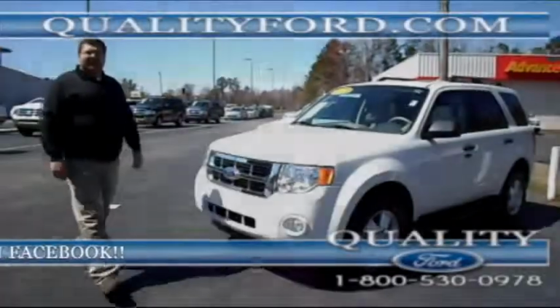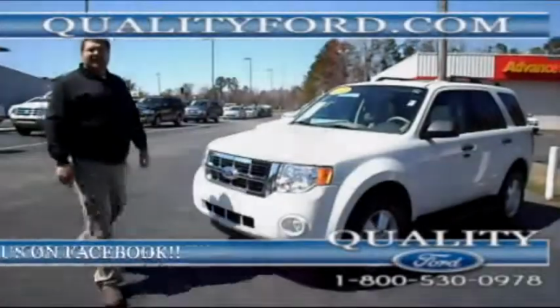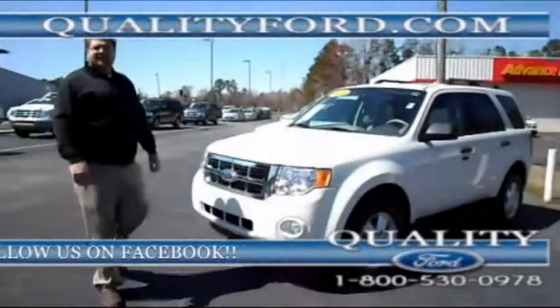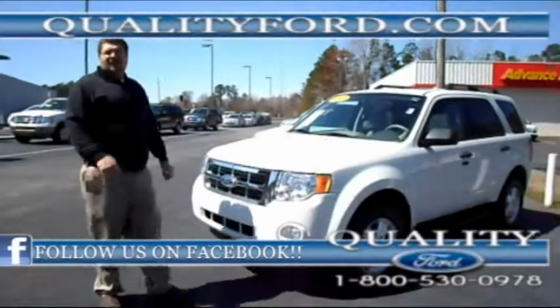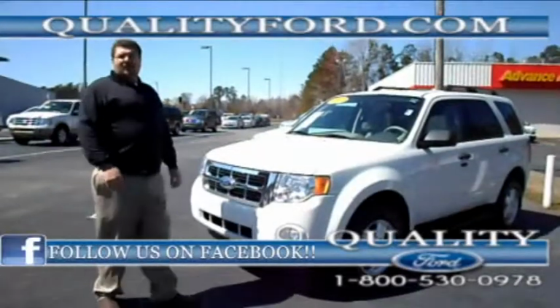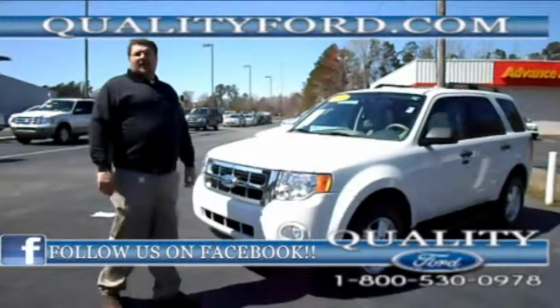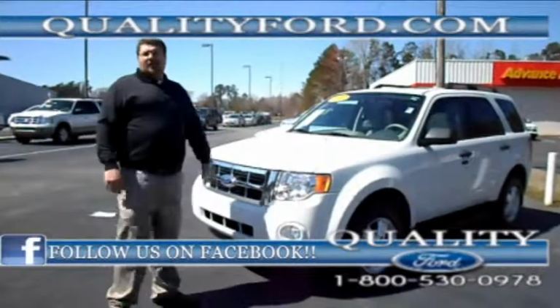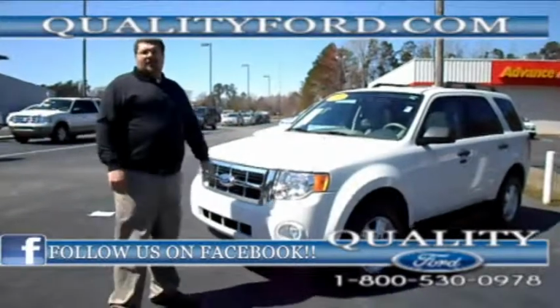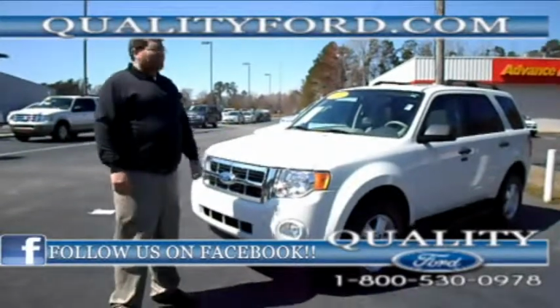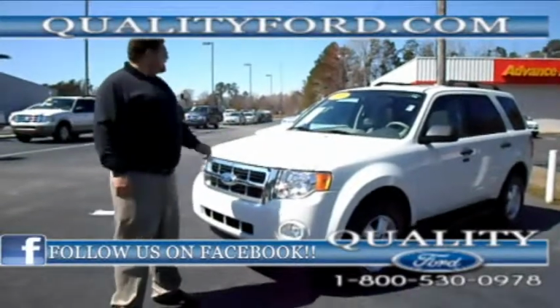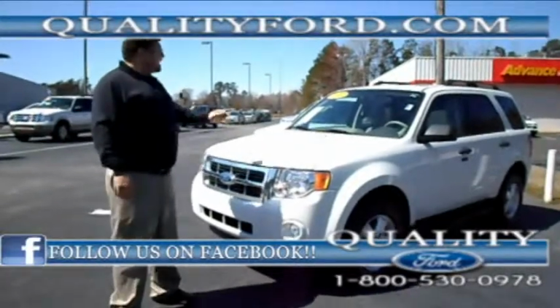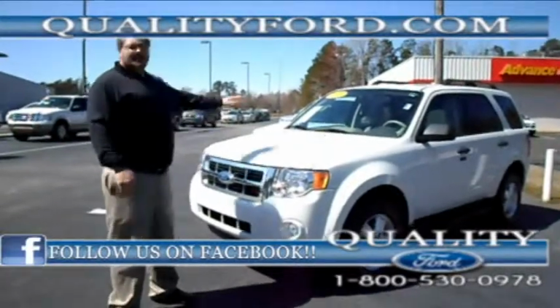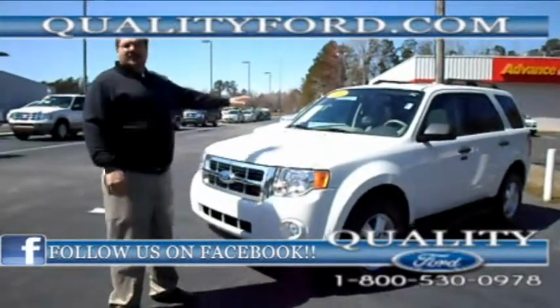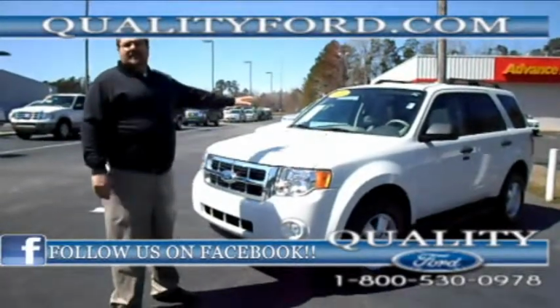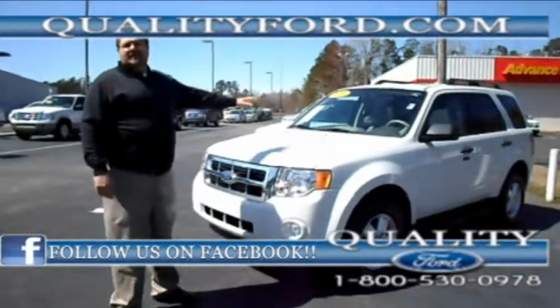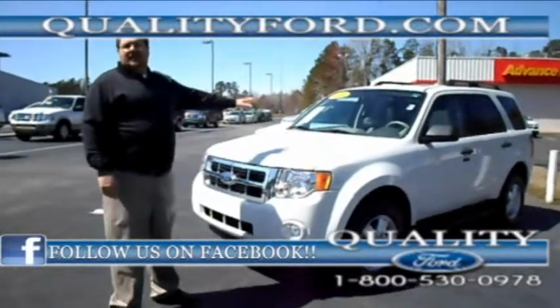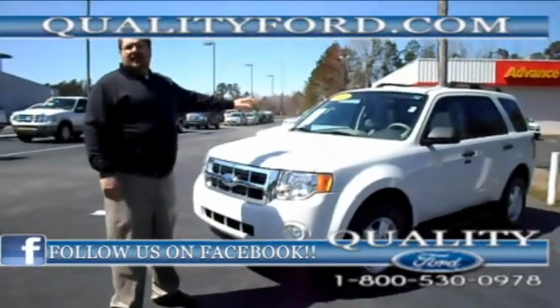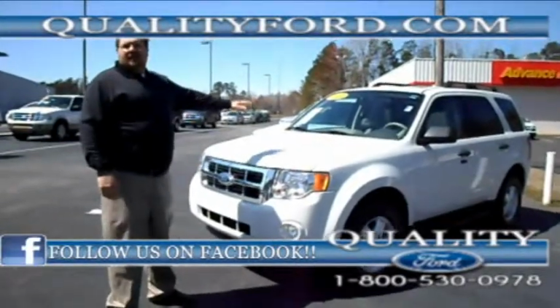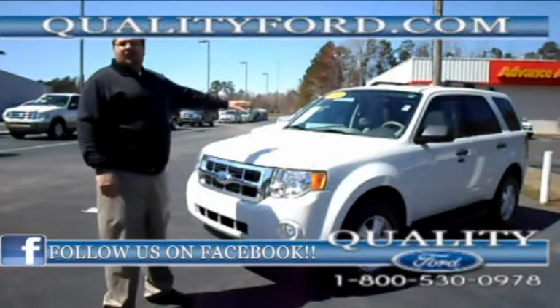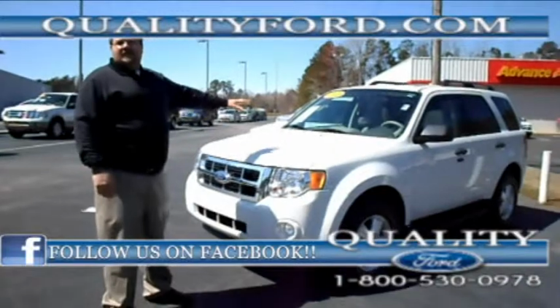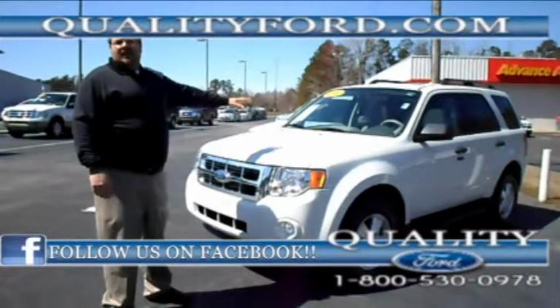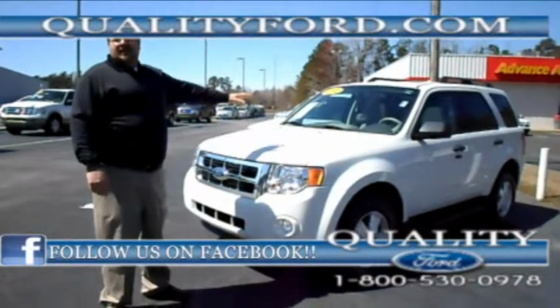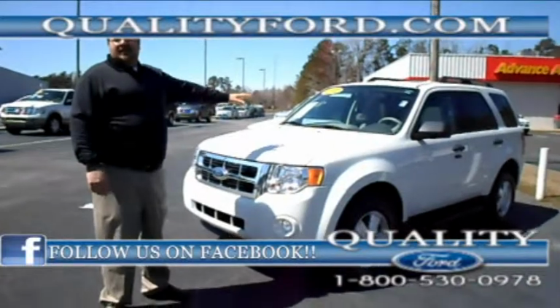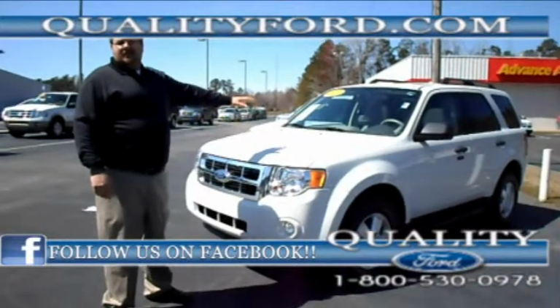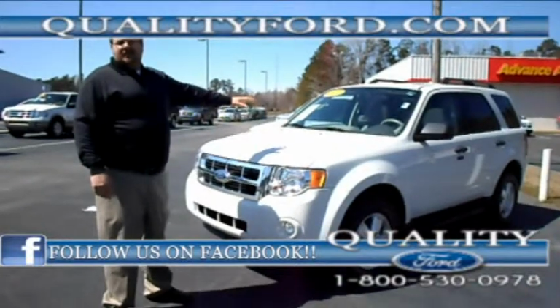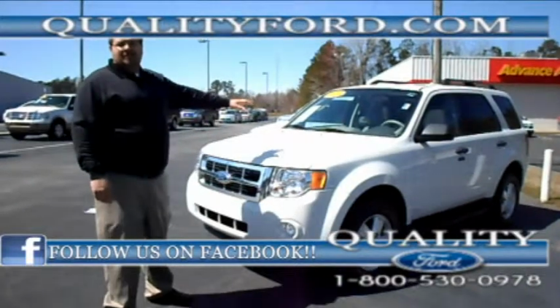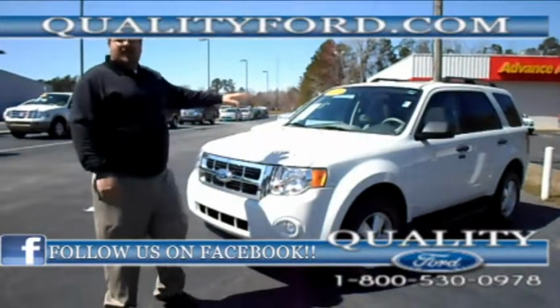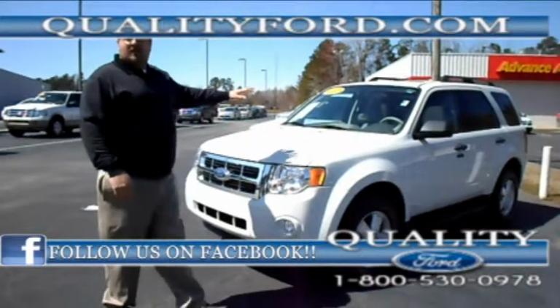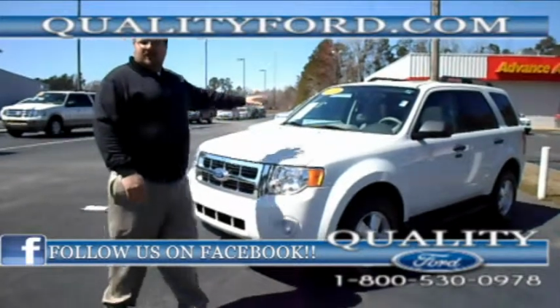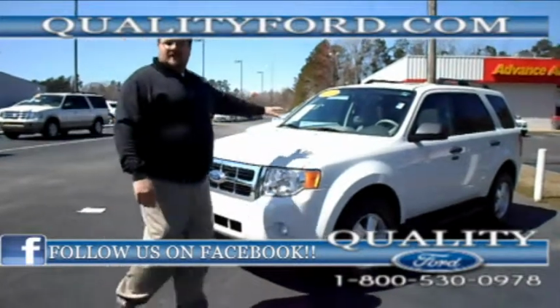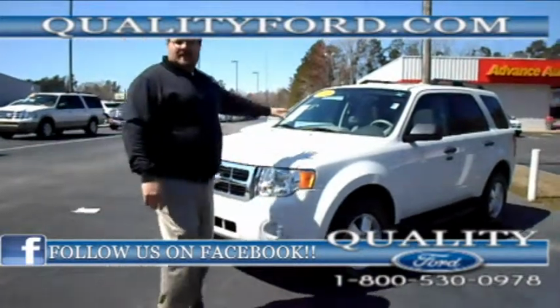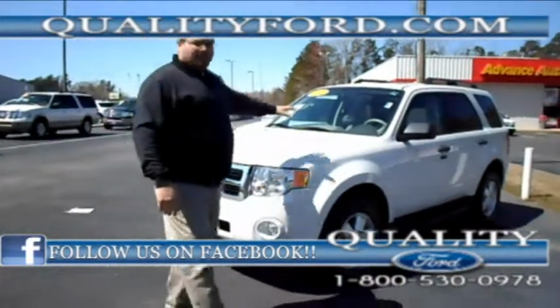Hey, this is Mike from Quality Ford. Check out this 2010 Ford Escape XLT with a 4-cylinder.